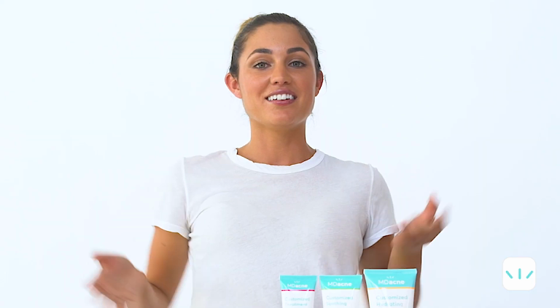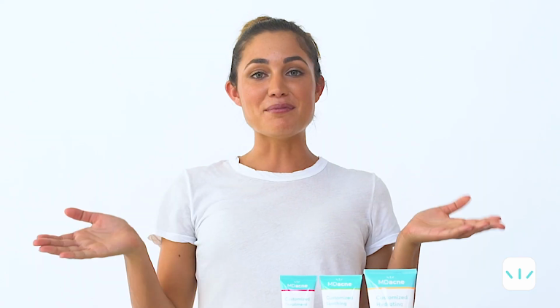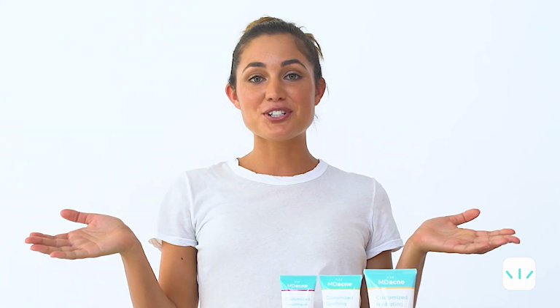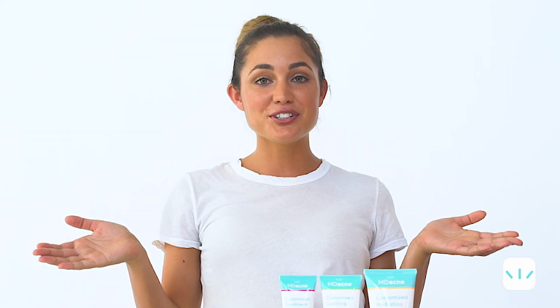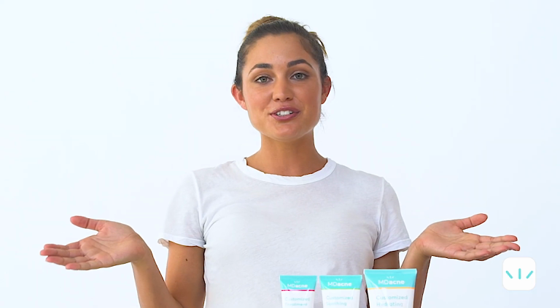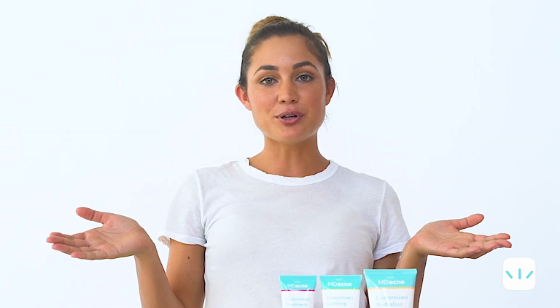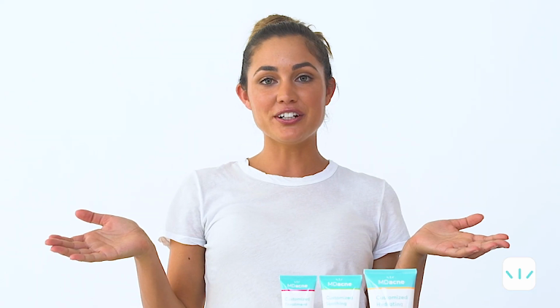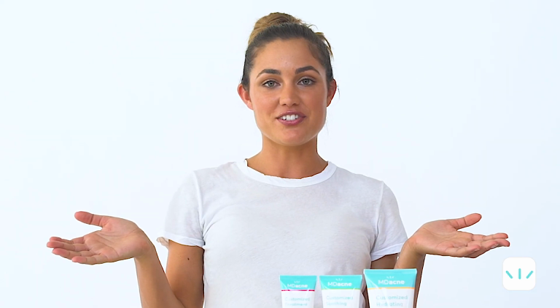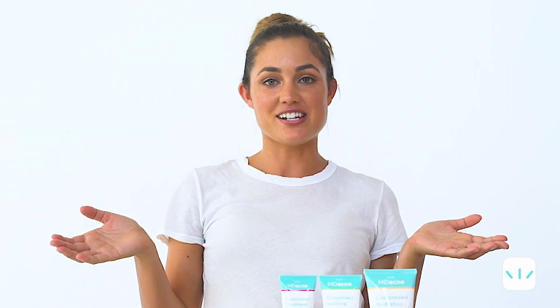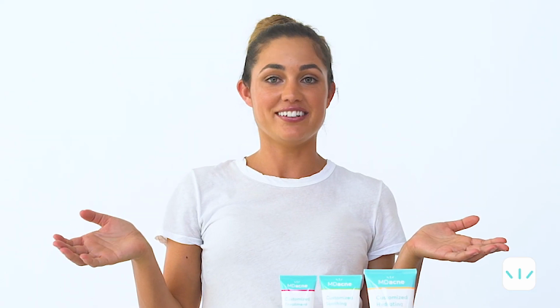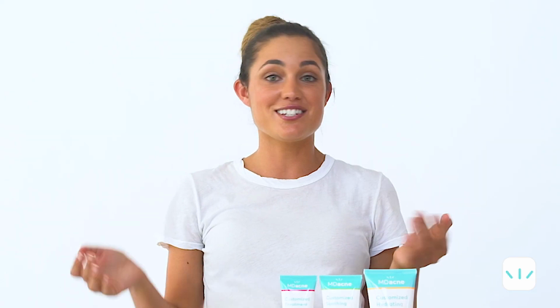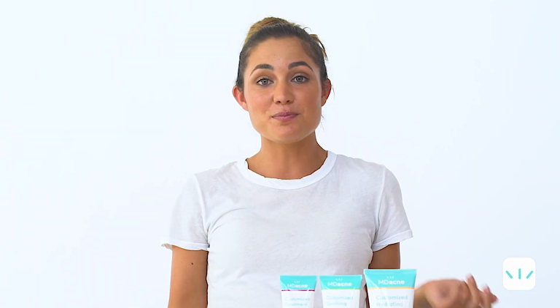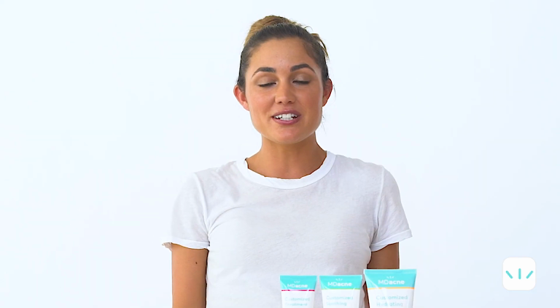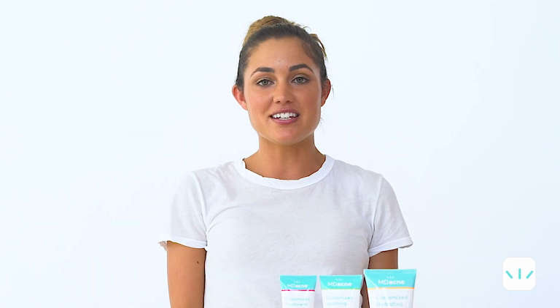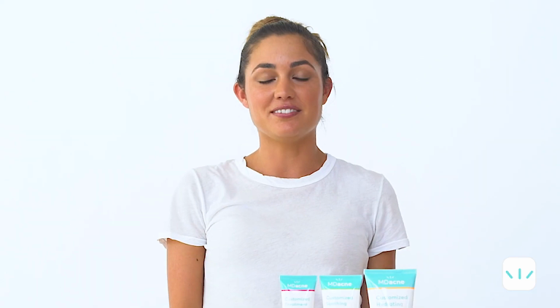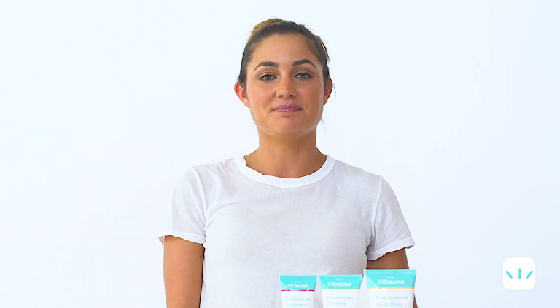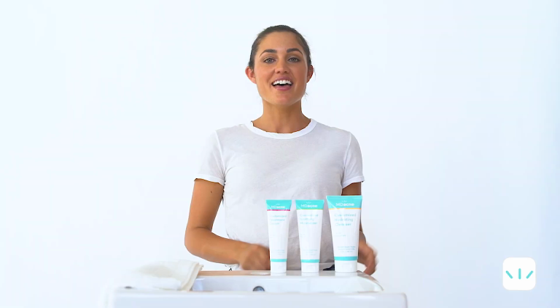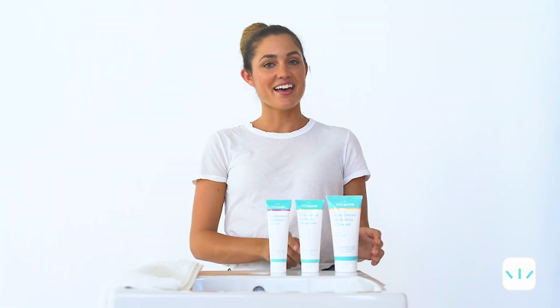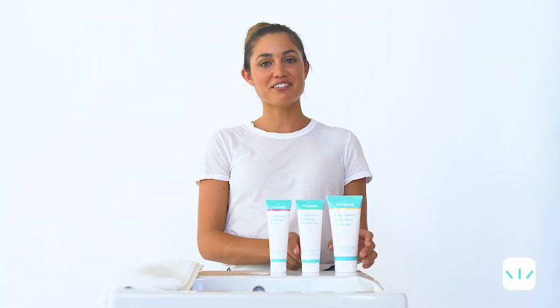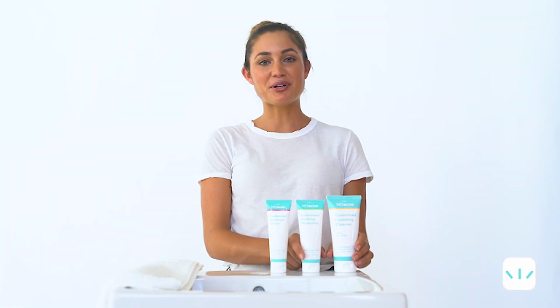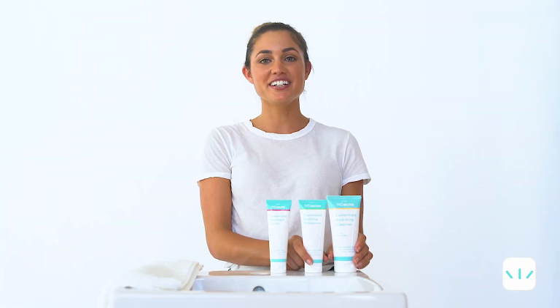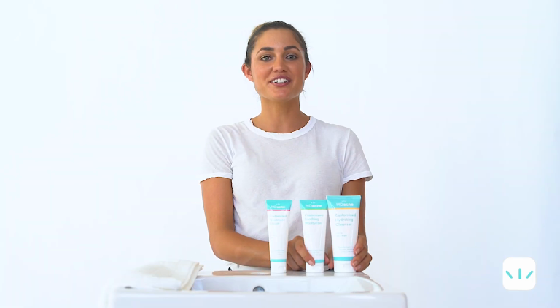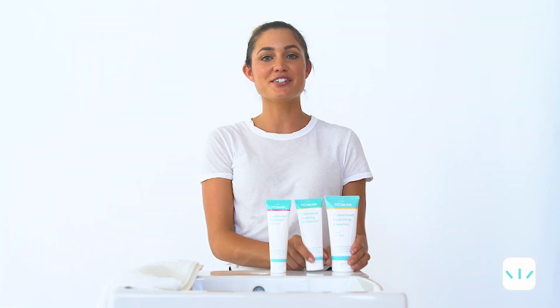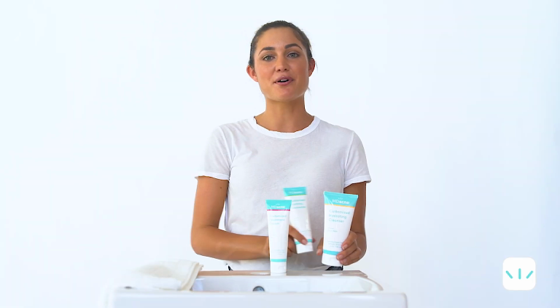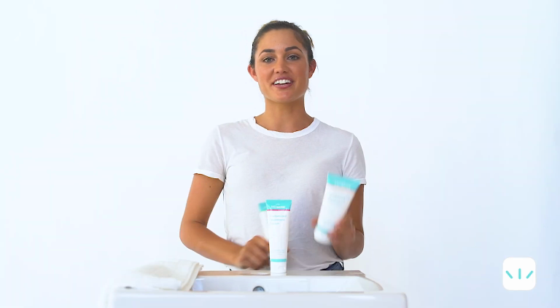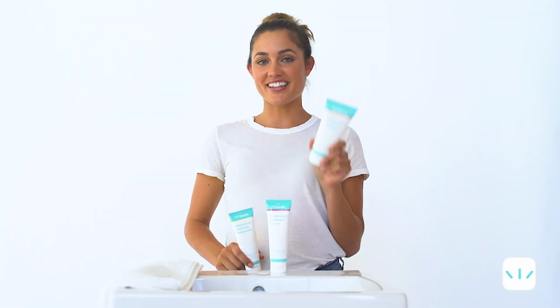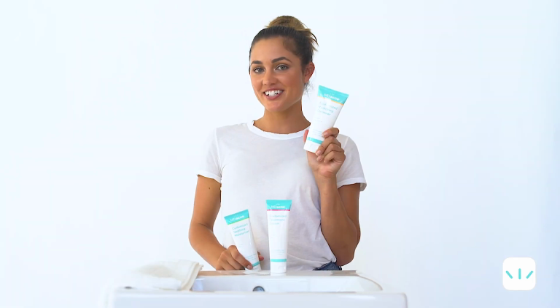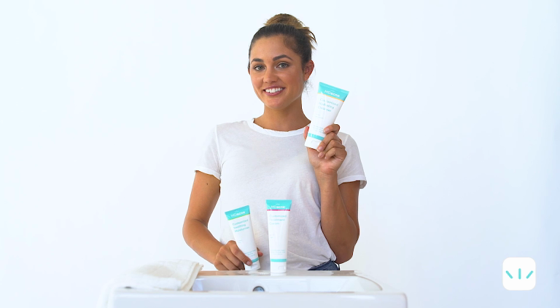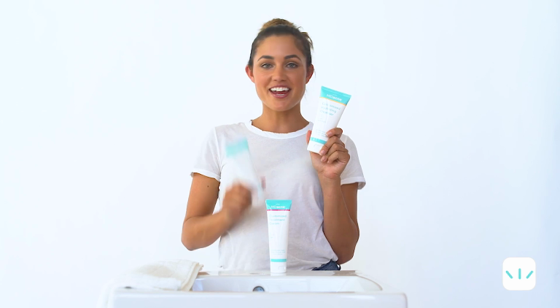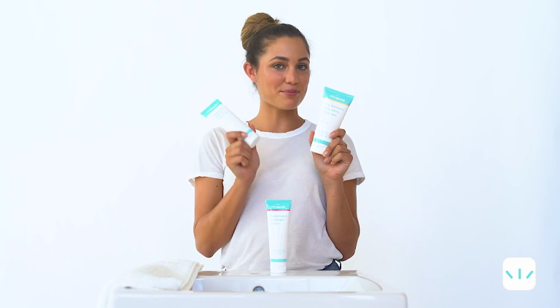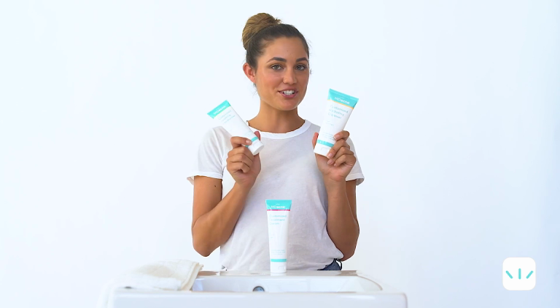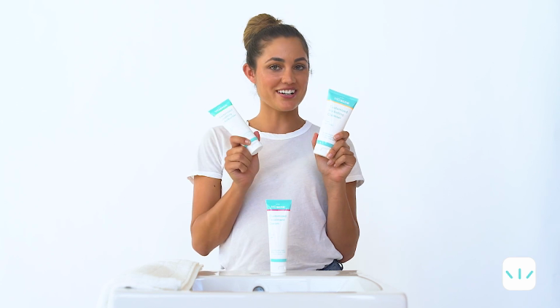Let me show you your new morning routine. It's super easy. Every morning you'll use both the cleanser and the moisturizer.